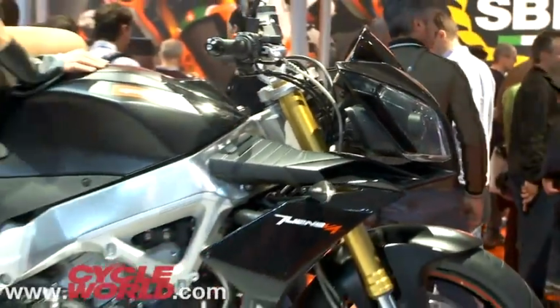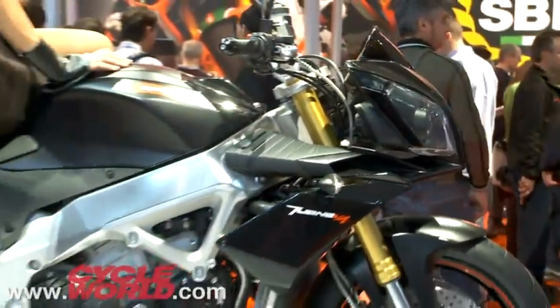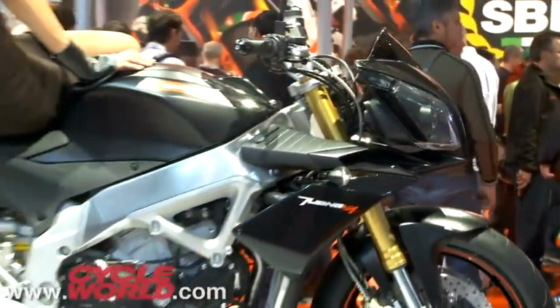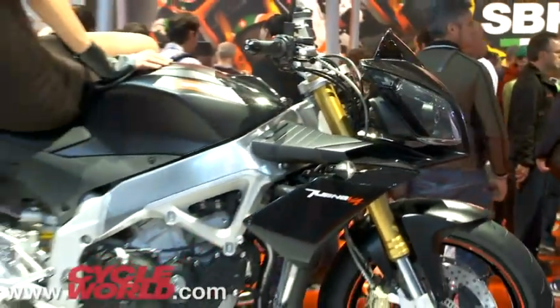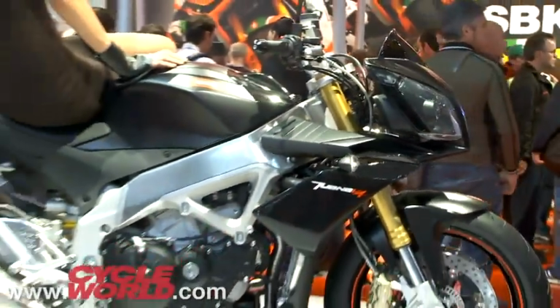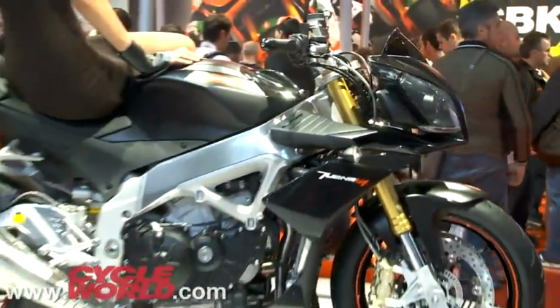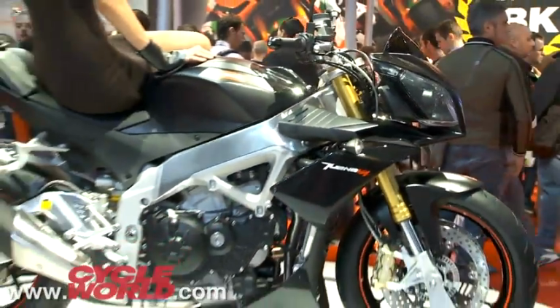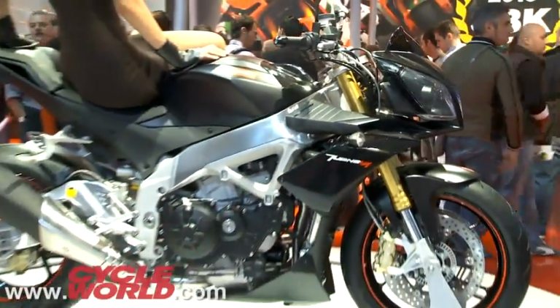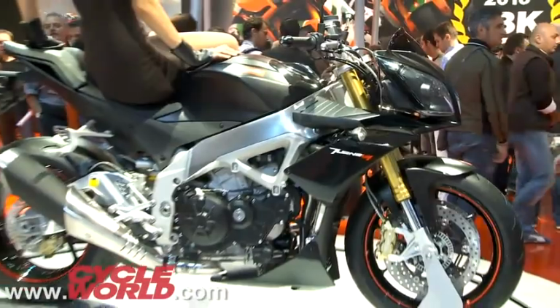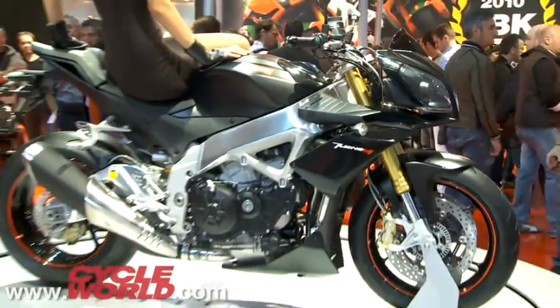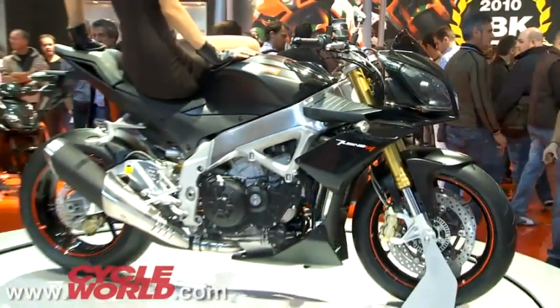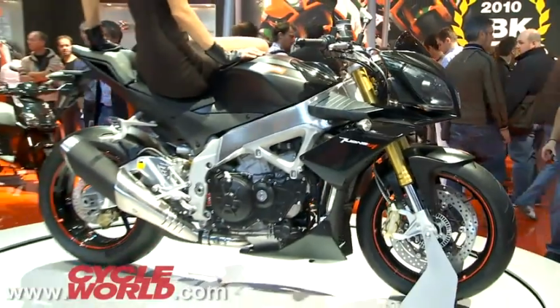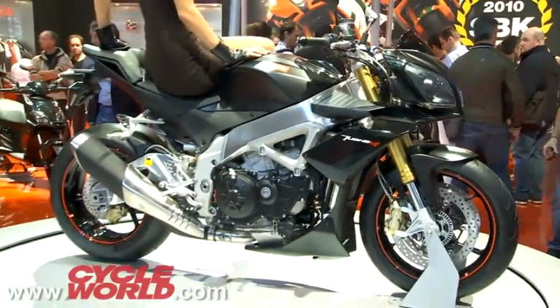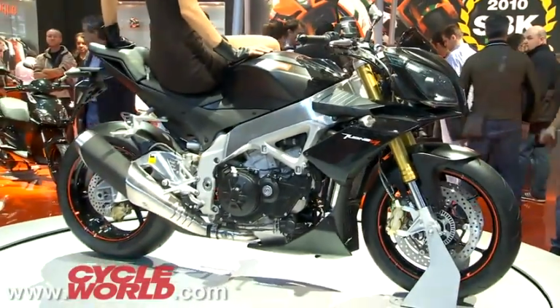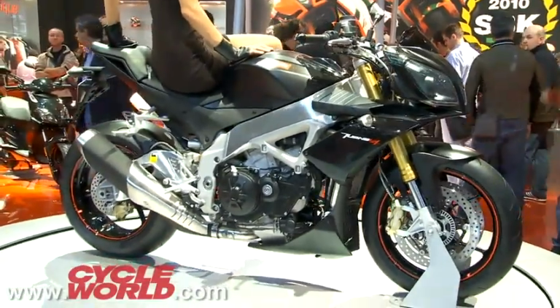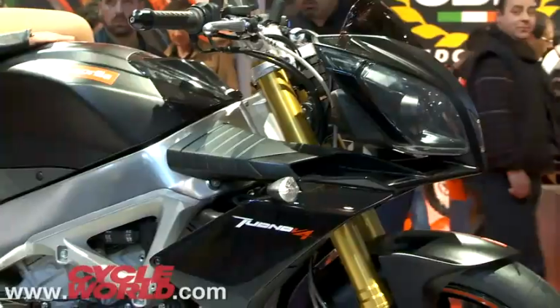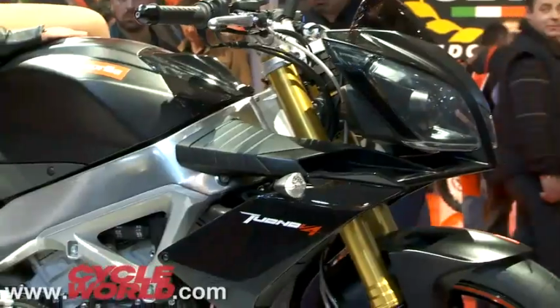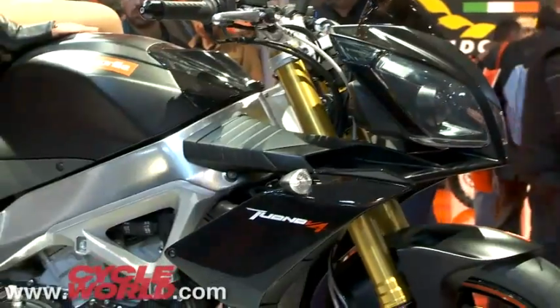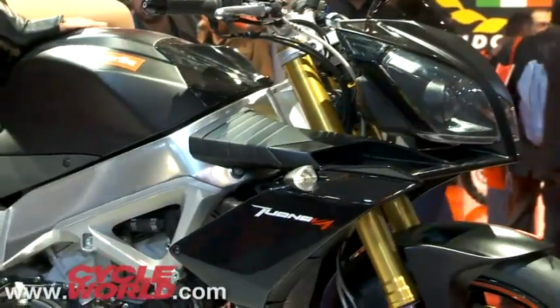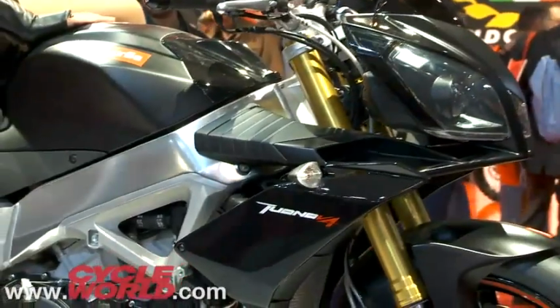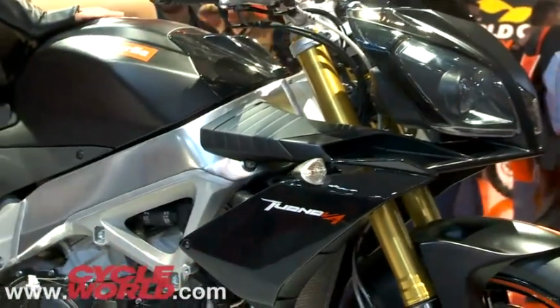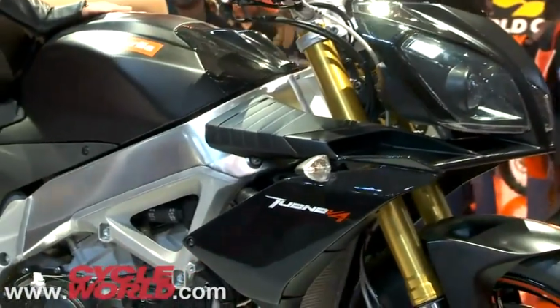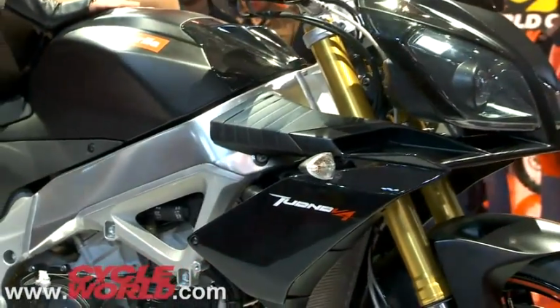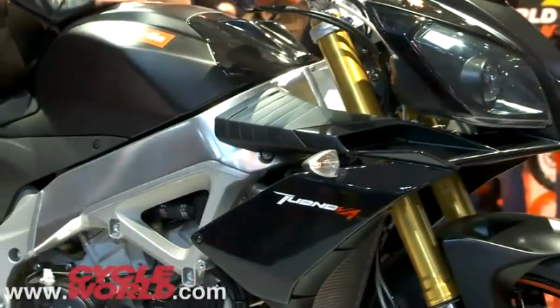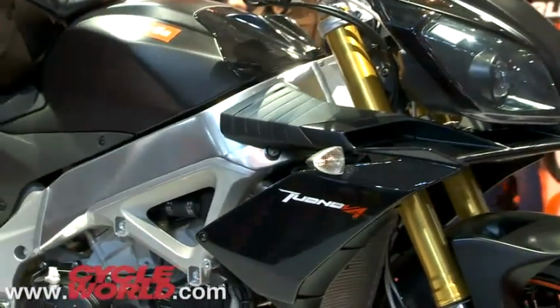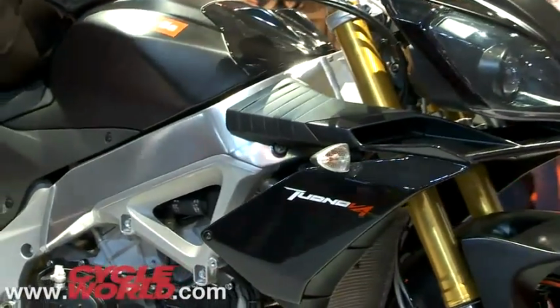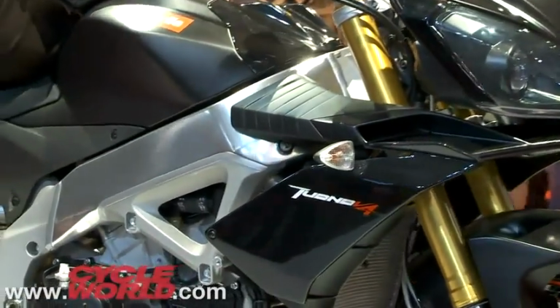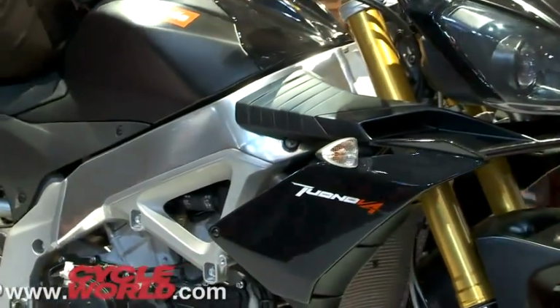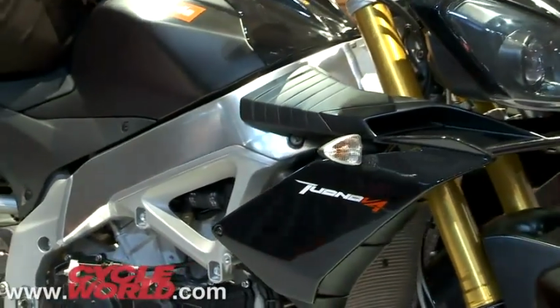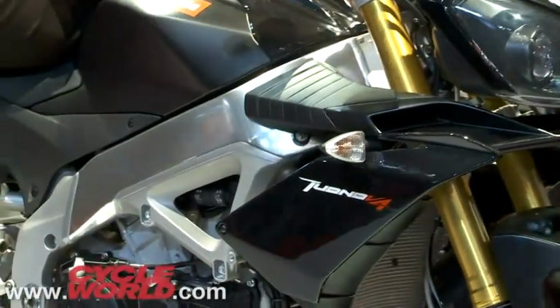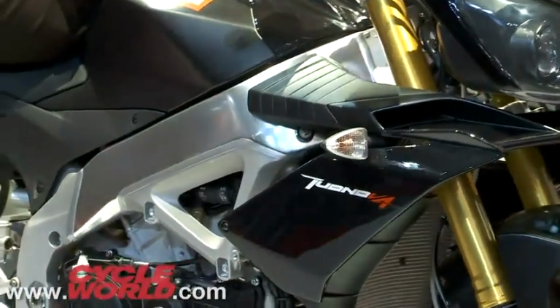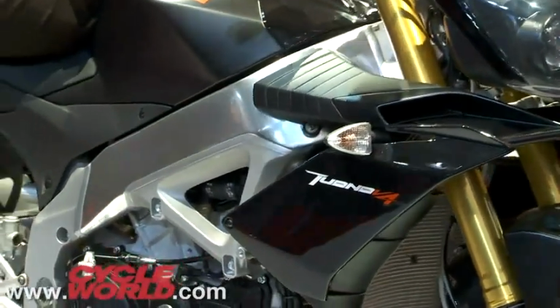But judging from the looks of the thing, and our fond memories of the noise the RSV4 makes, it's worth whatever Aprilia wants for it.